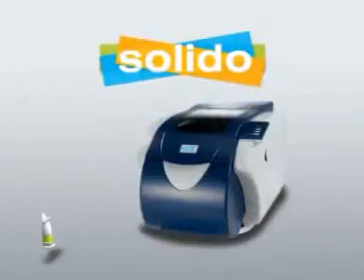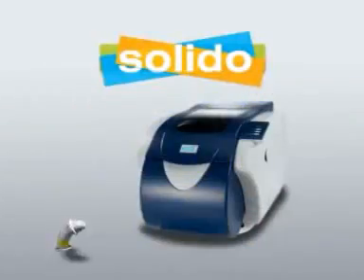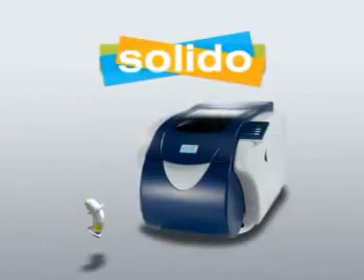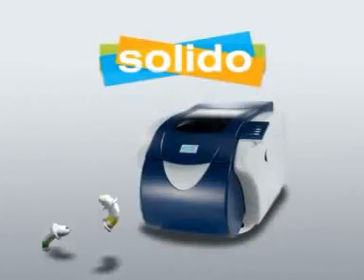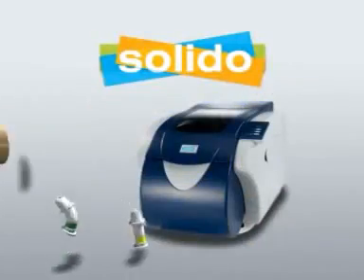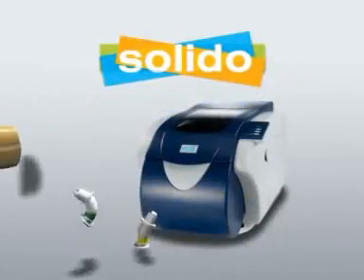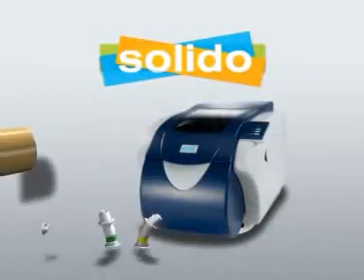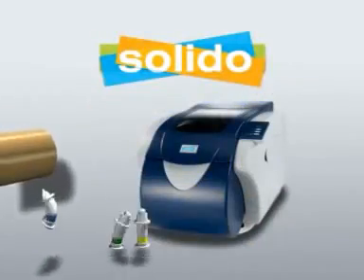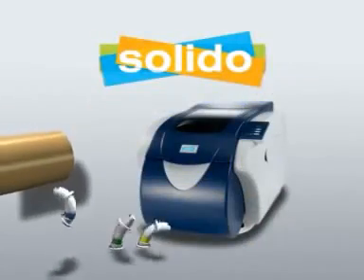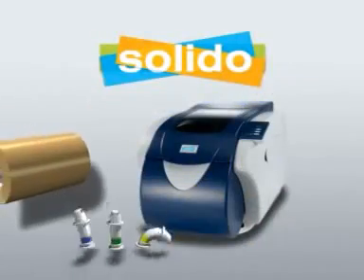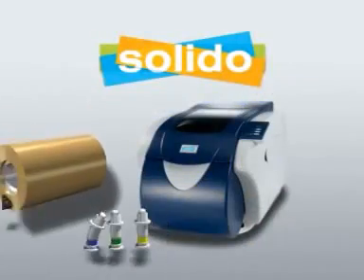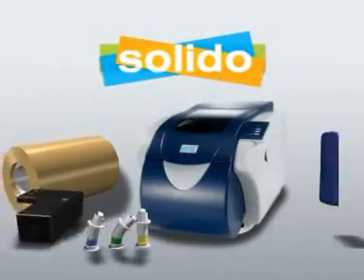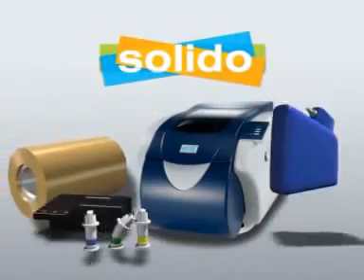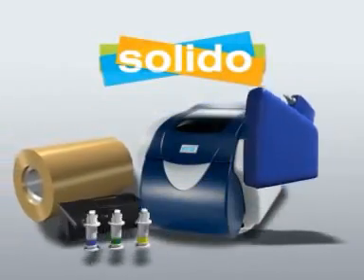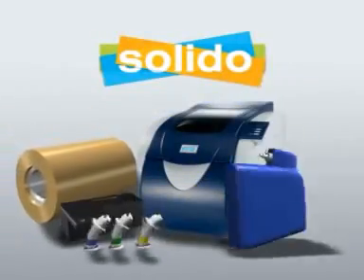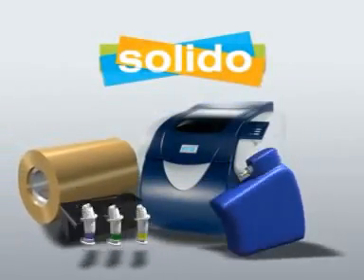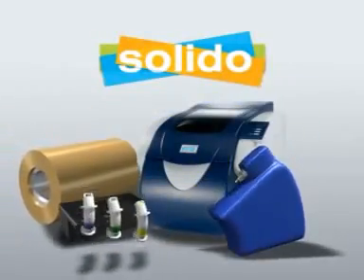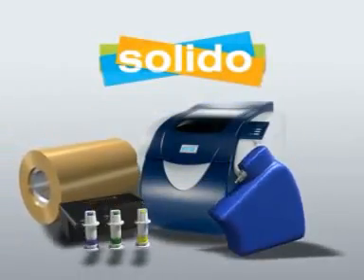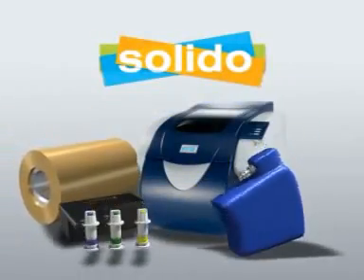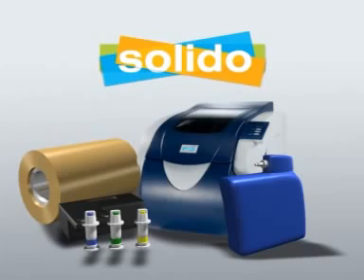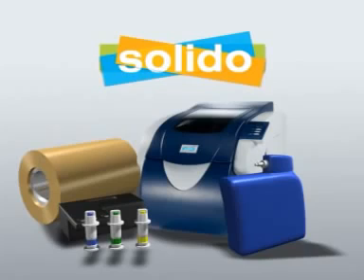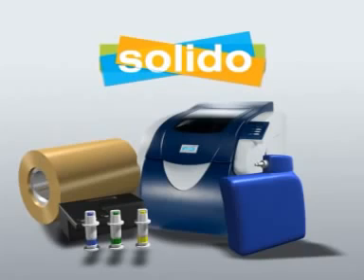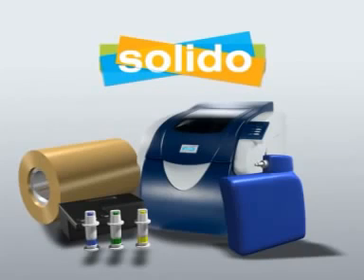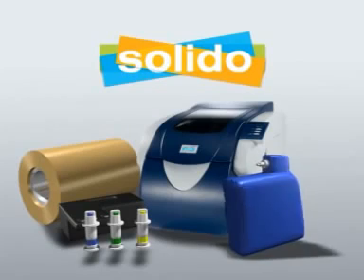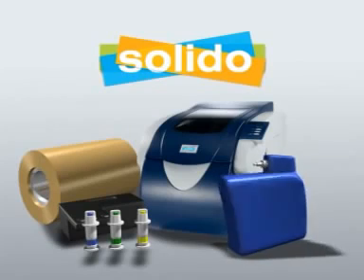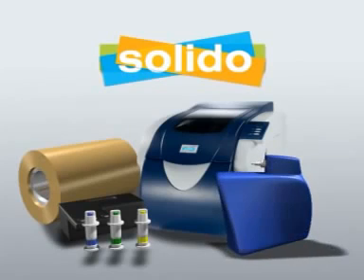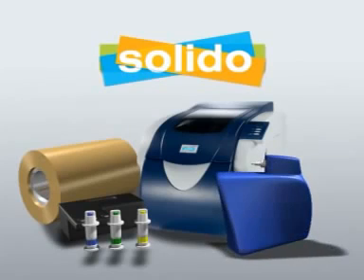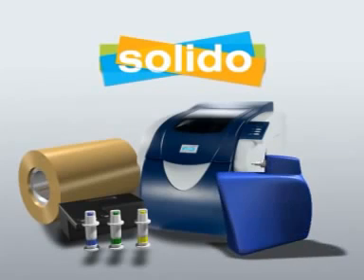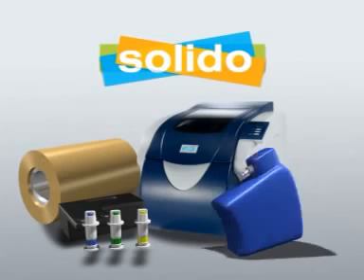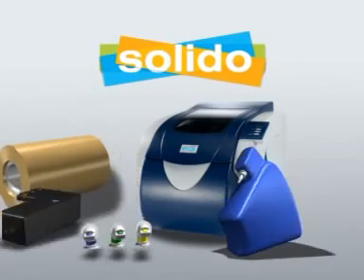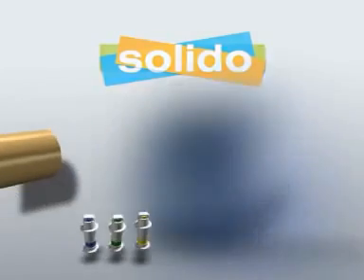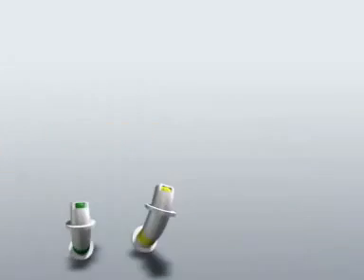Now Solidoo invites you to add another dimension to your printing and change the way you've designed forever, with the SD300.